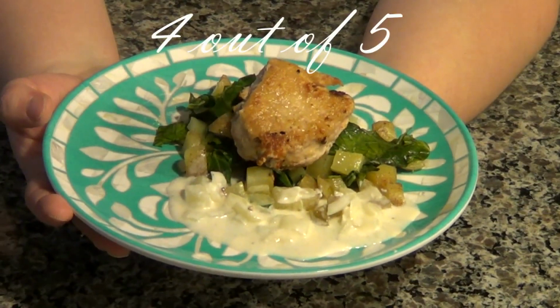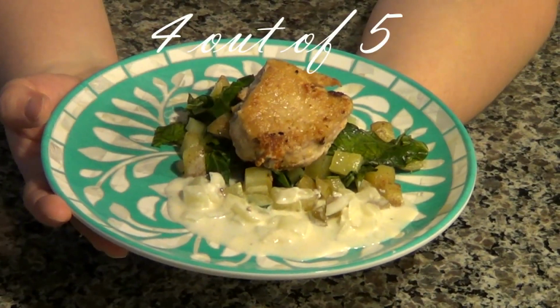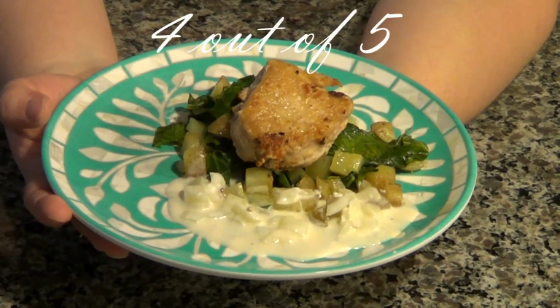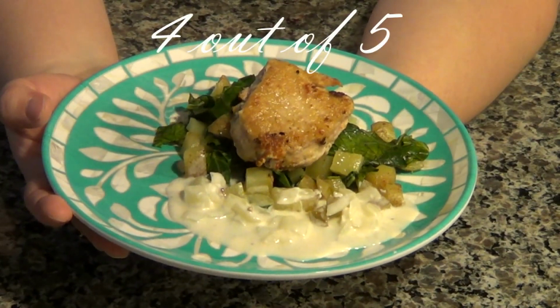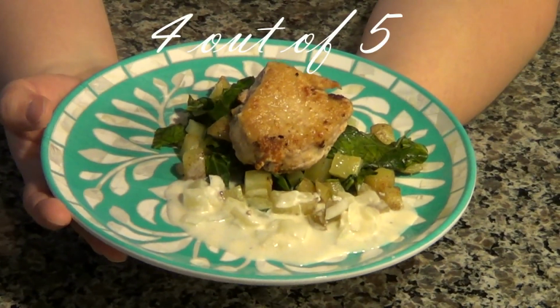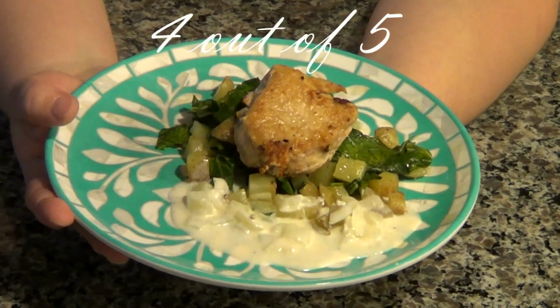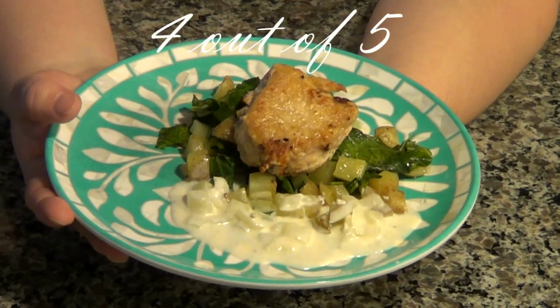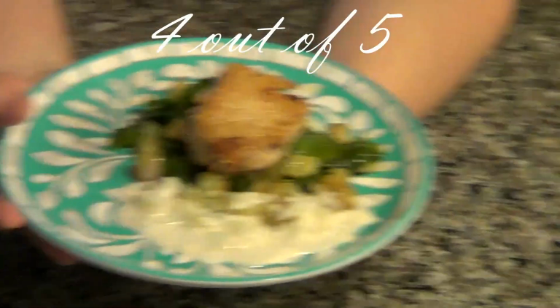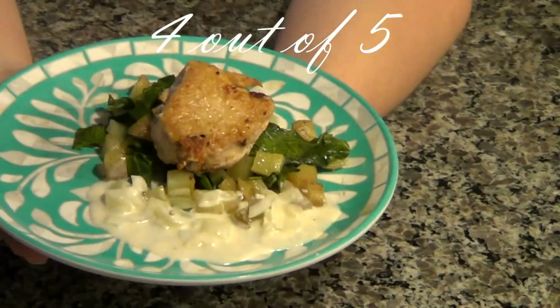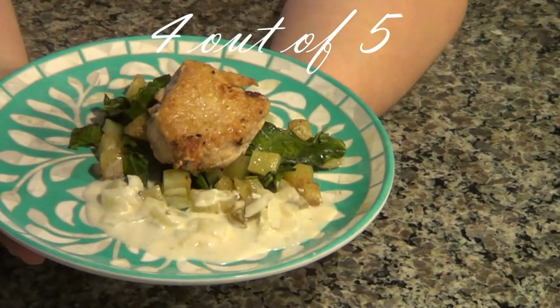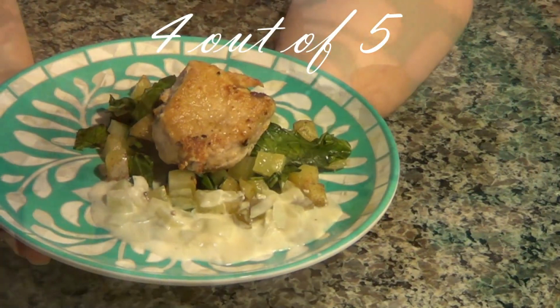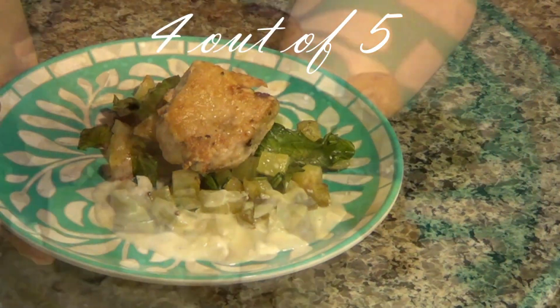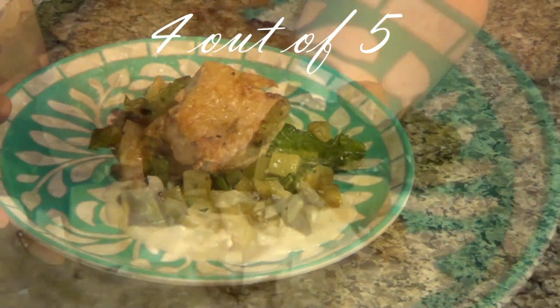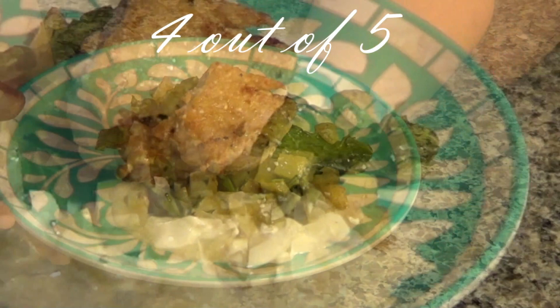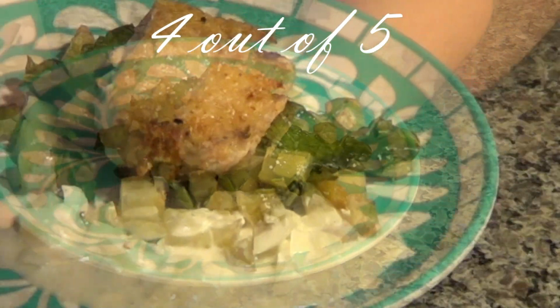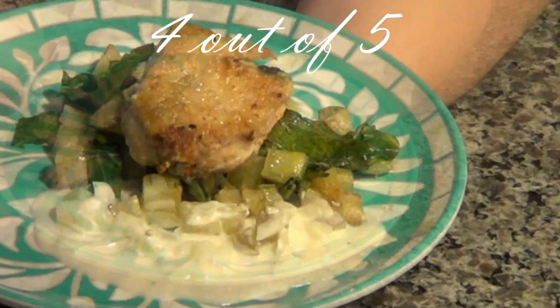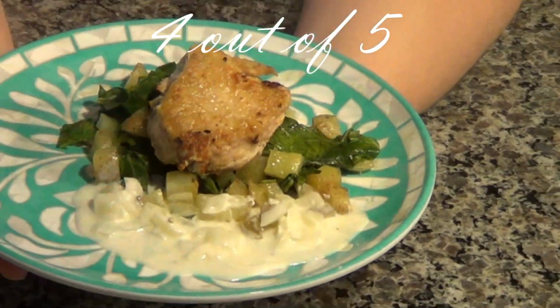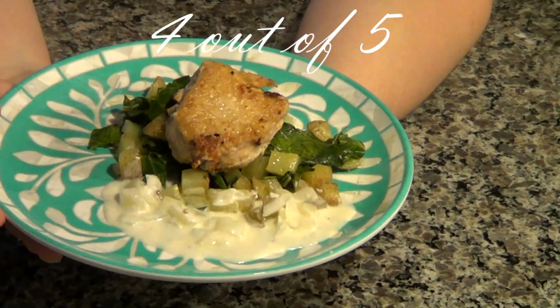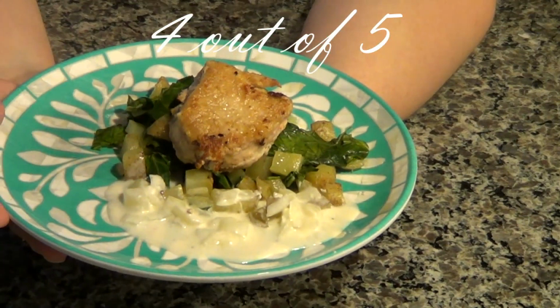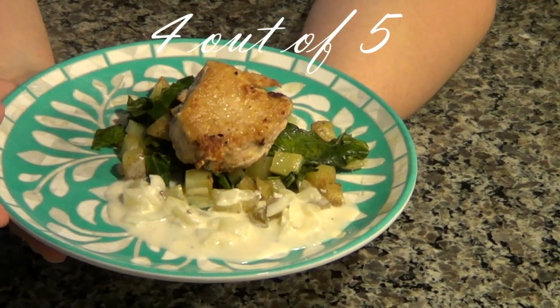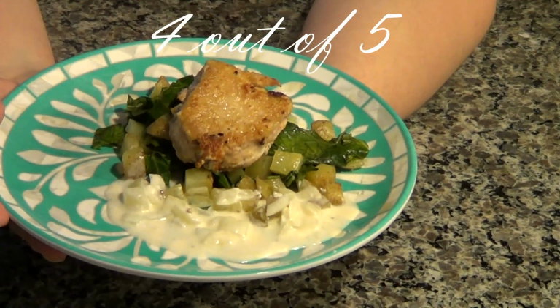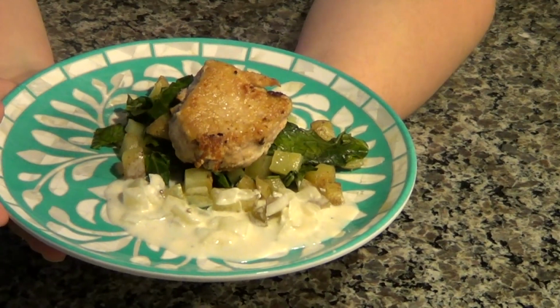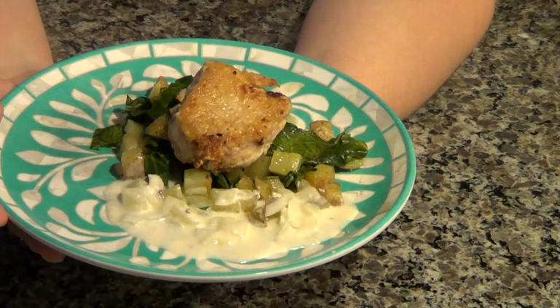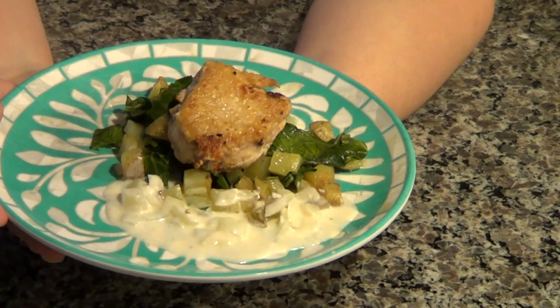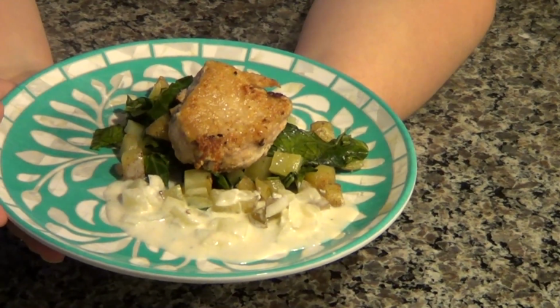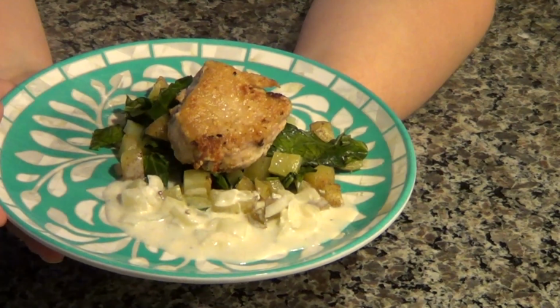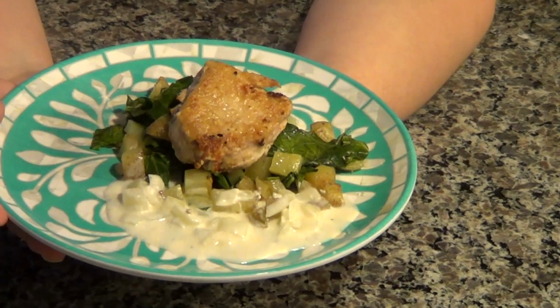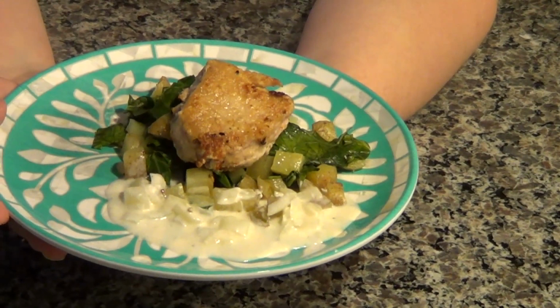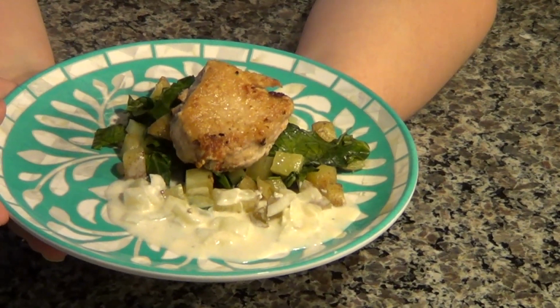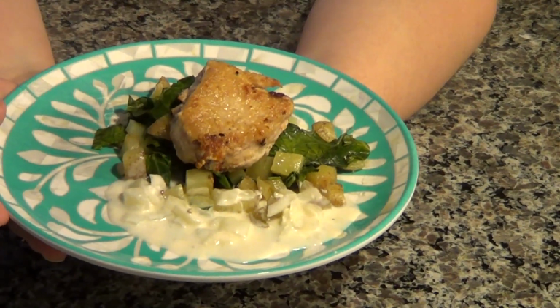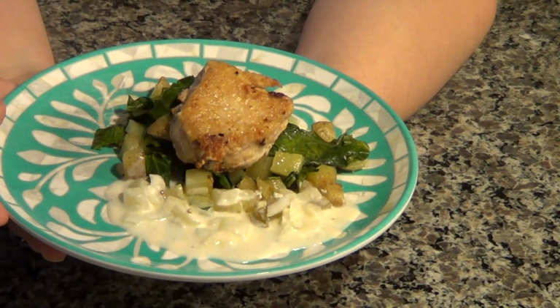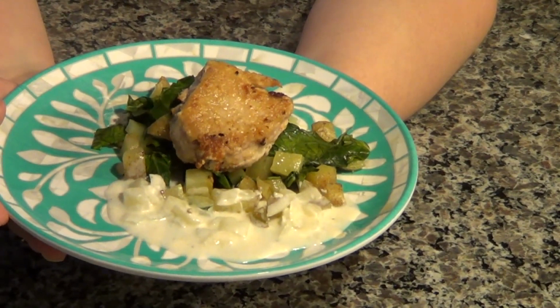And there you have it — there's your country pork chops with gravy on collard greens and diced potatoes. And it looks quite delicious.